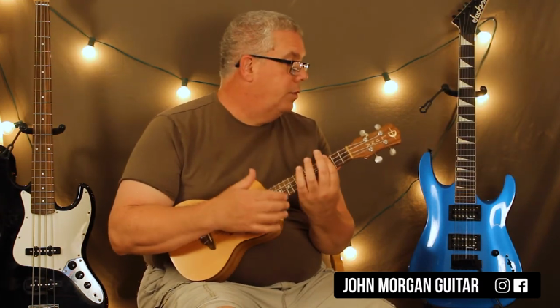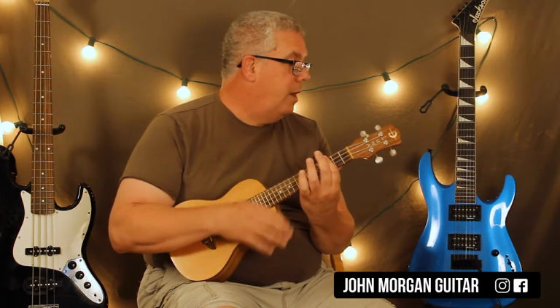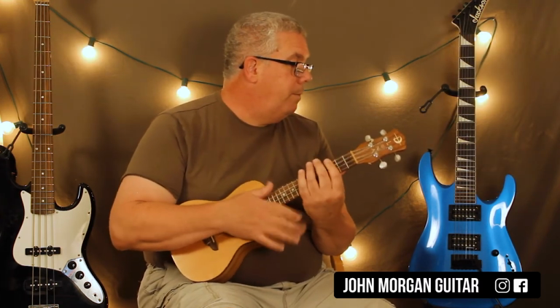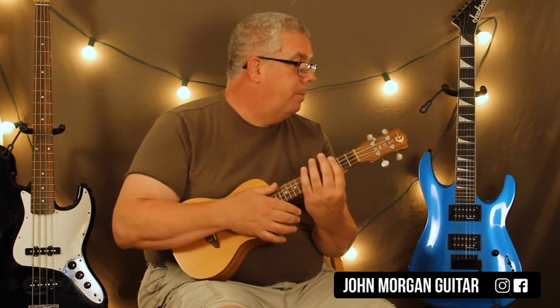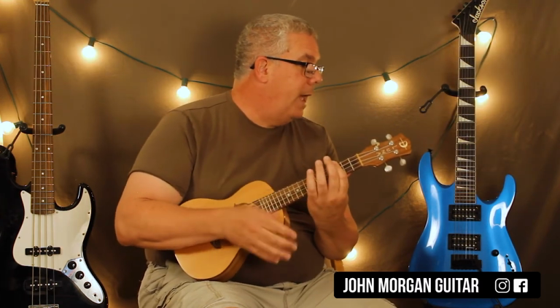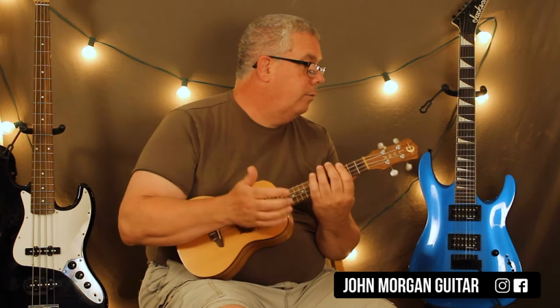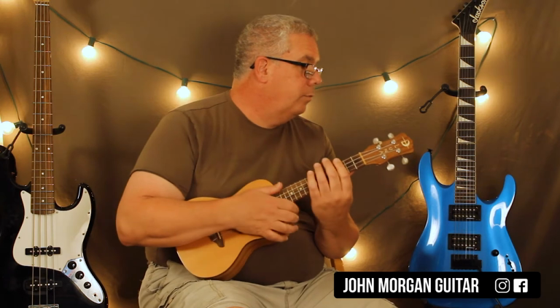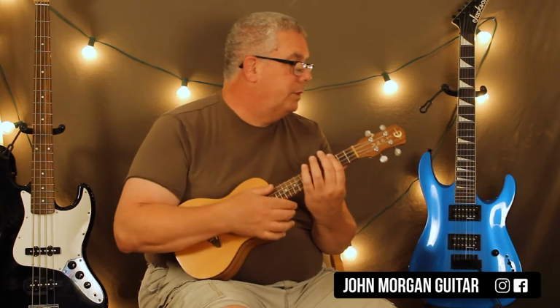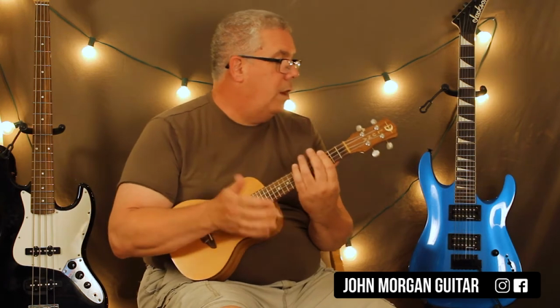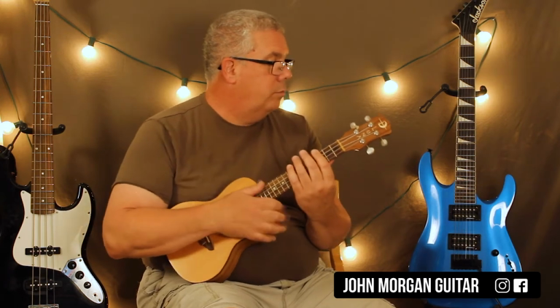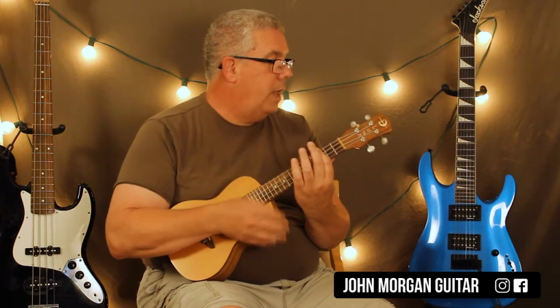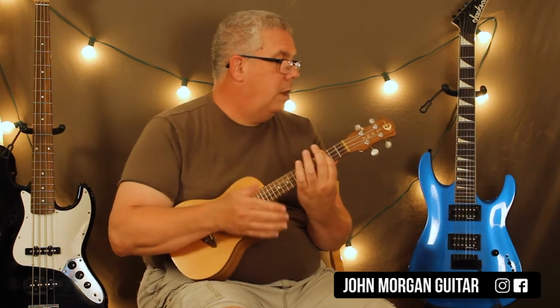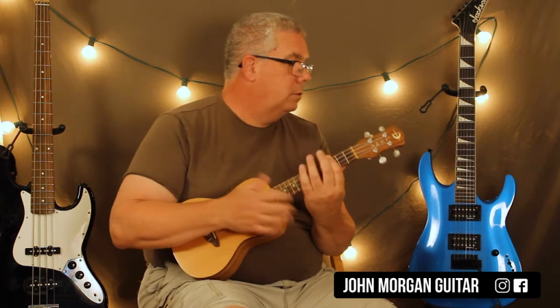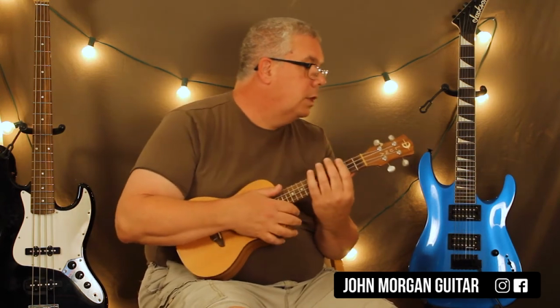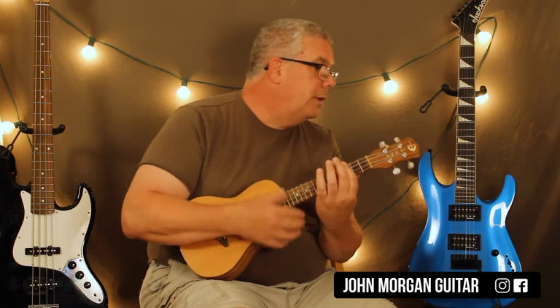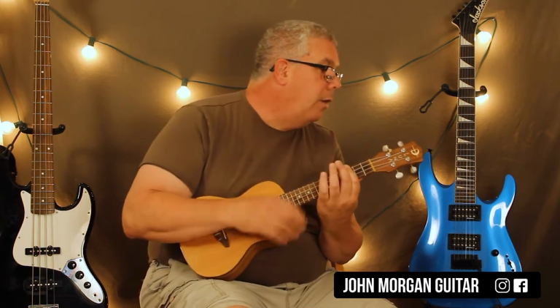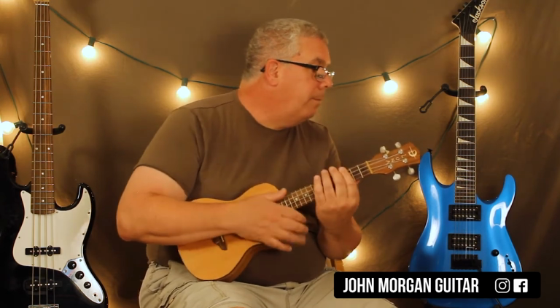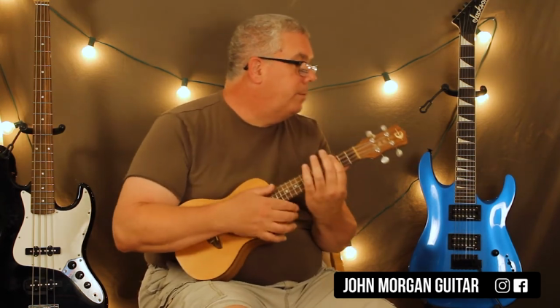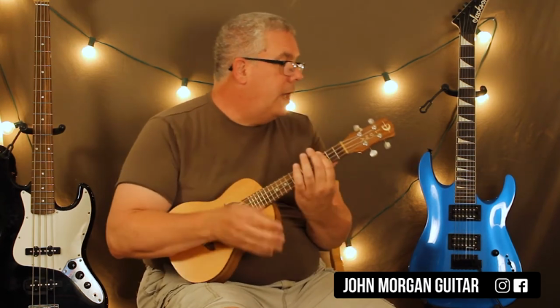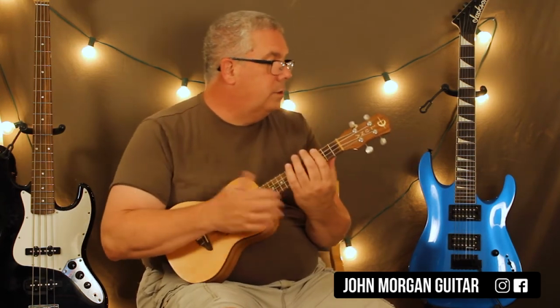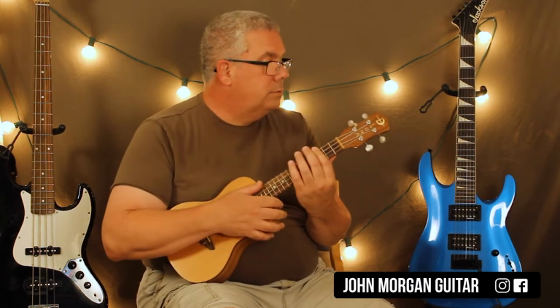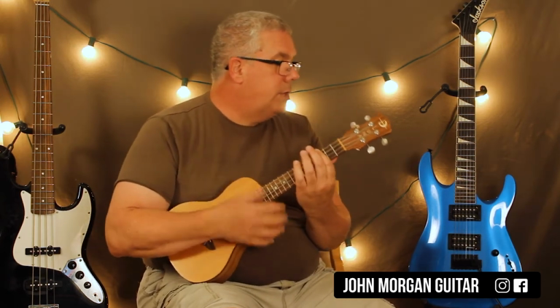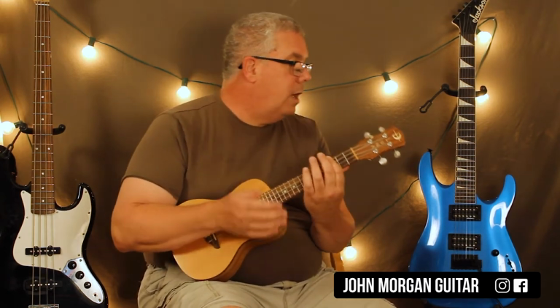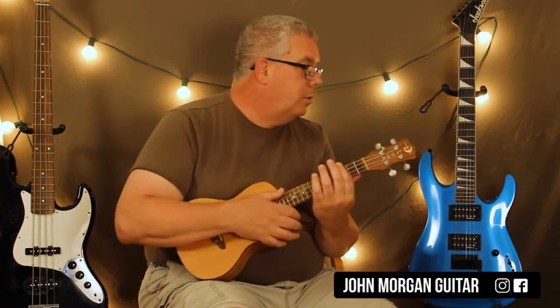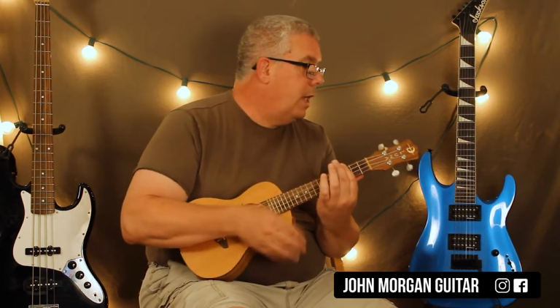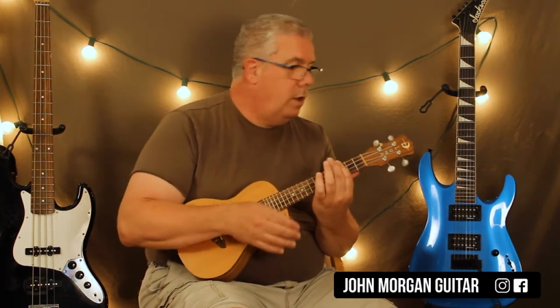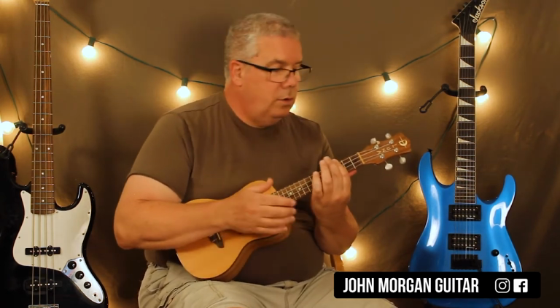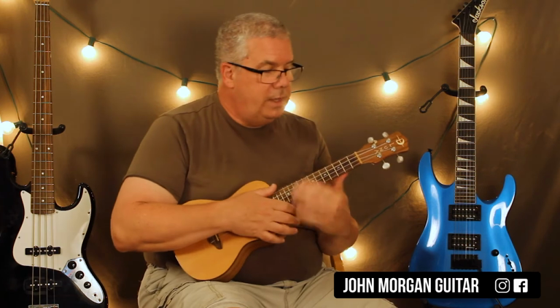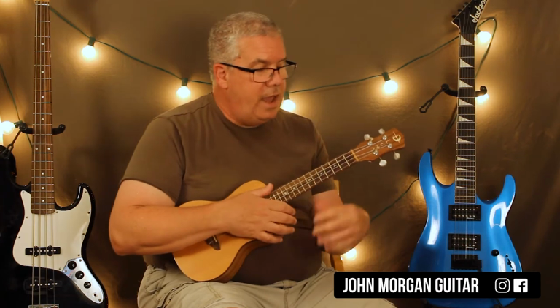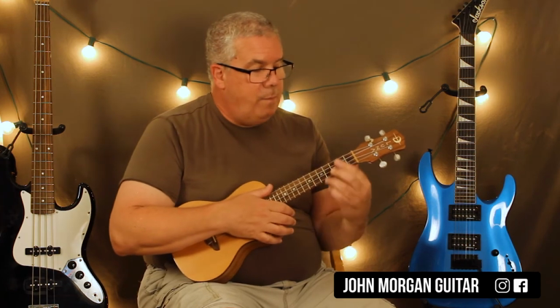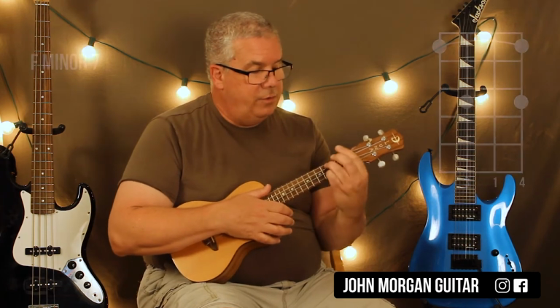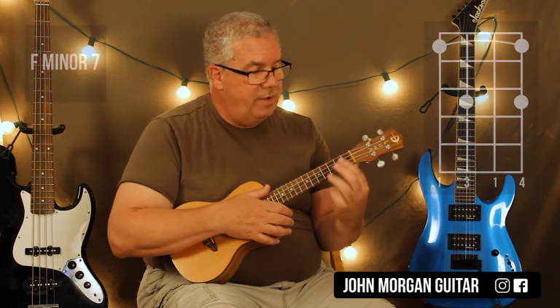The strum pattern is: down, up, down, down, down, down, up, down, down, down — and then F minor 7.